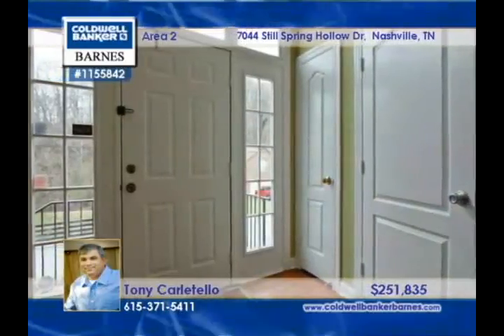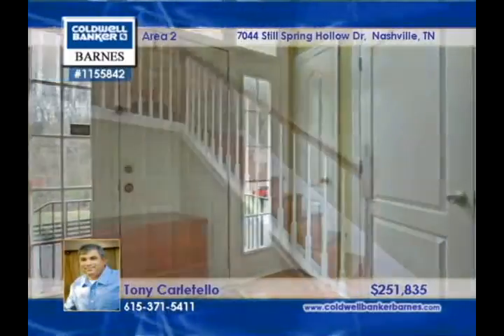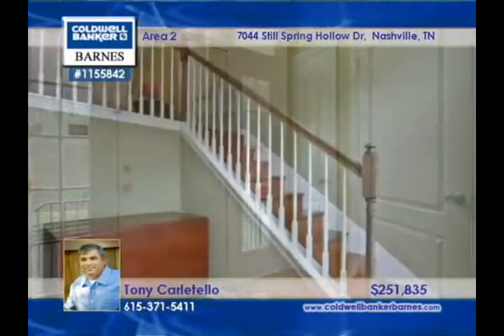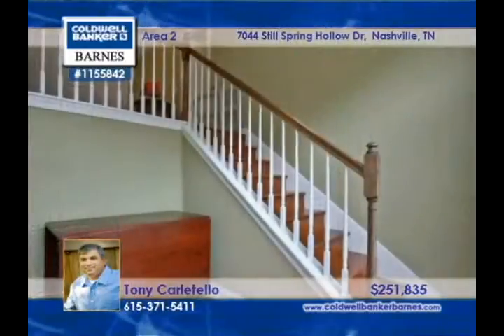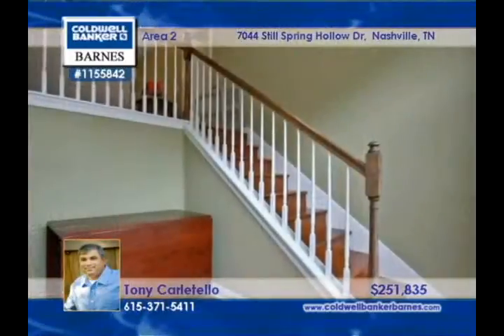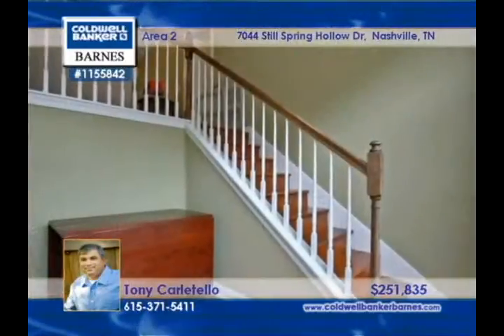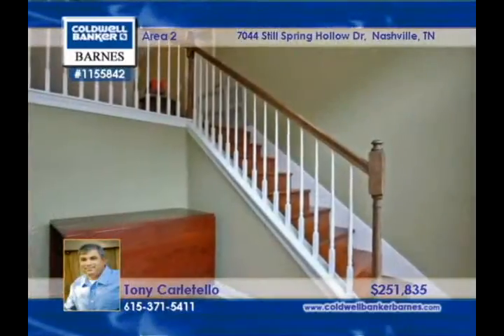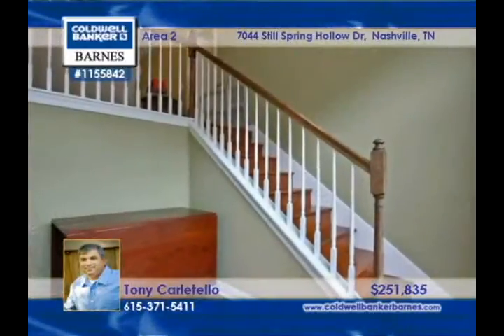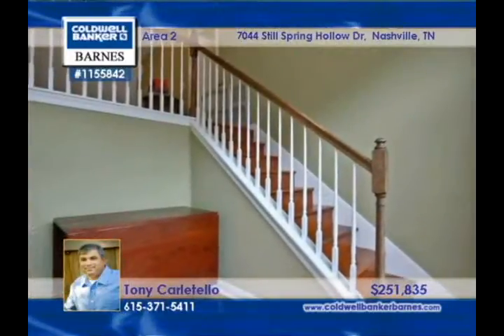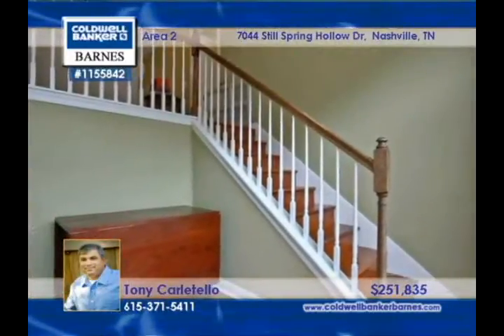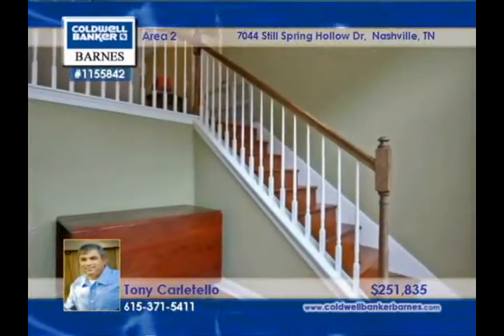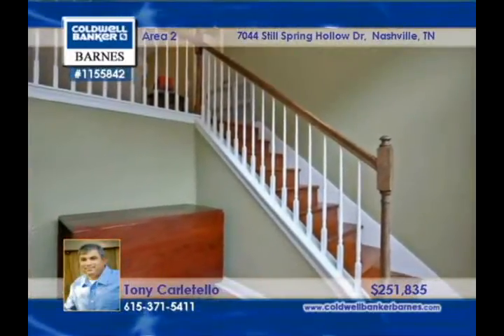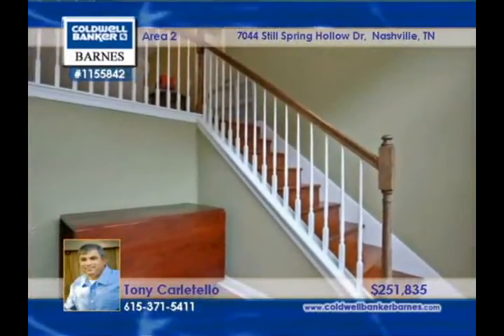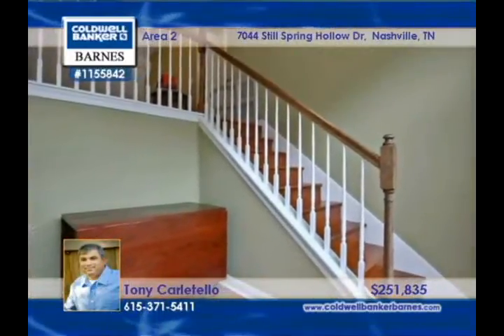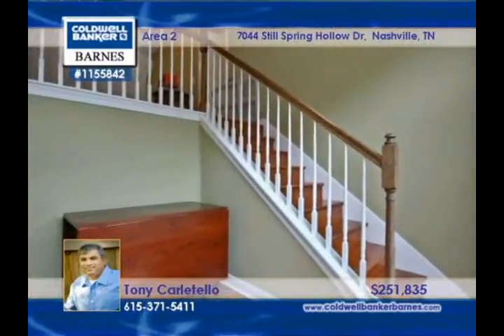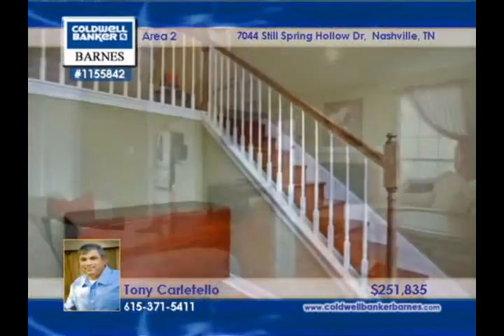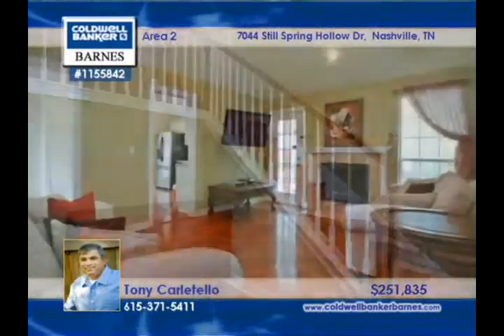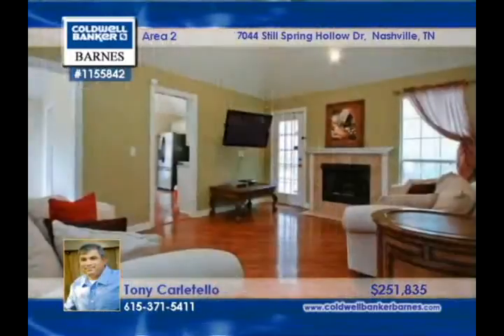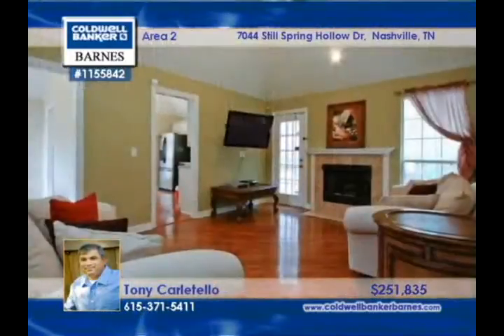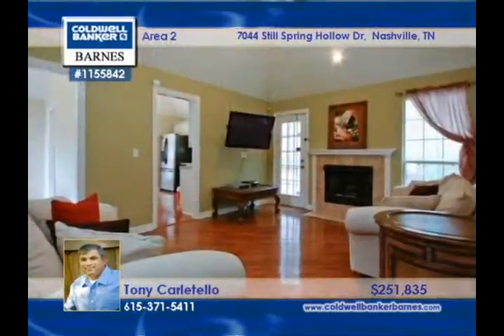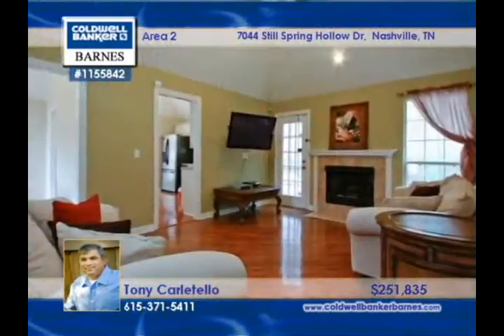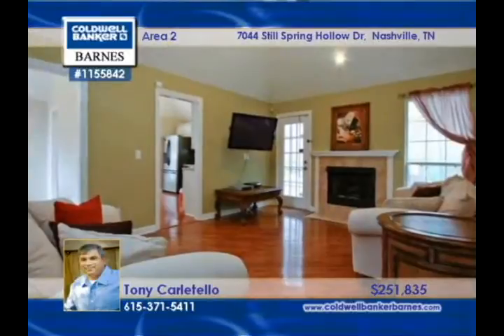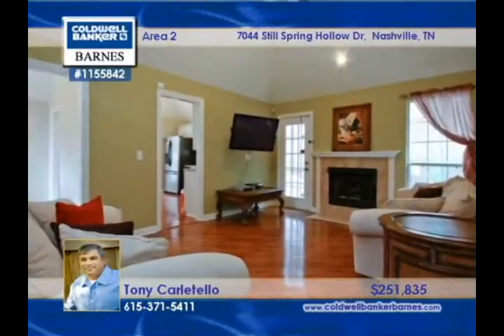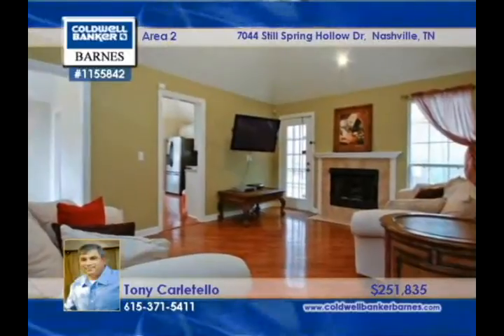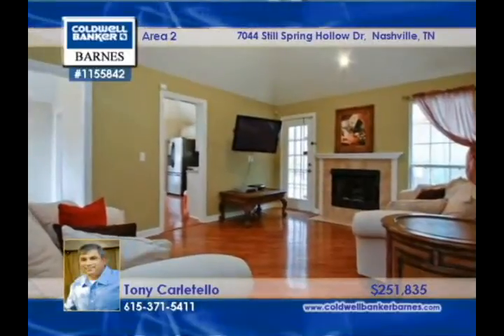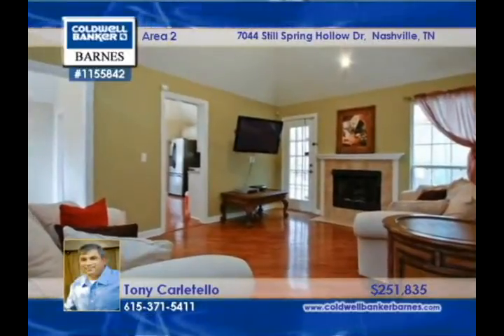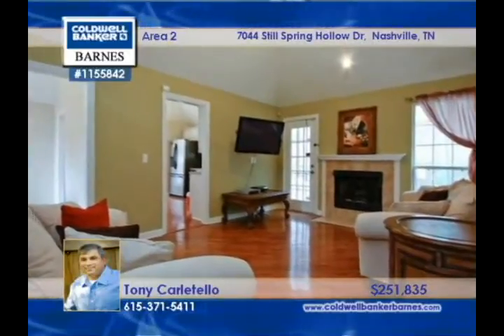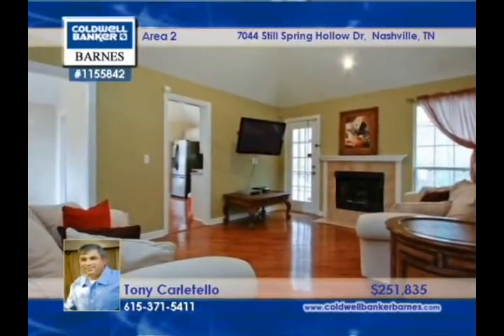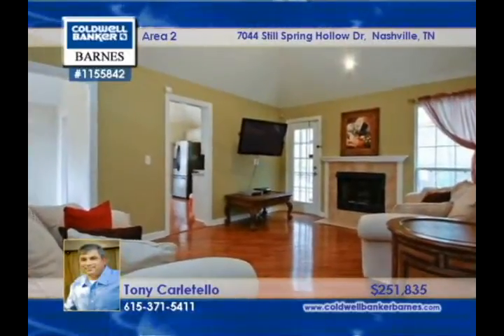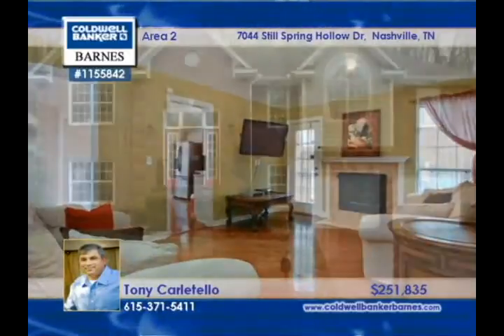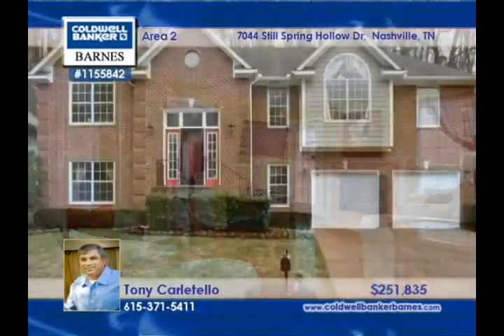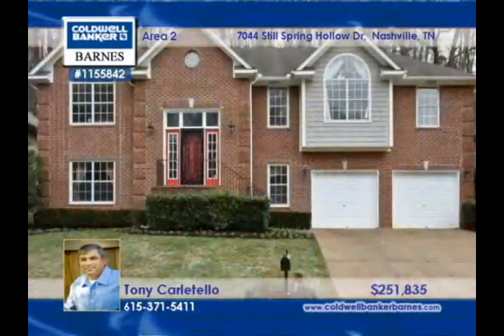Enjoy your morning coffee or tea on the incredible deck. Find out more on your private showing with Tony Carlitello.